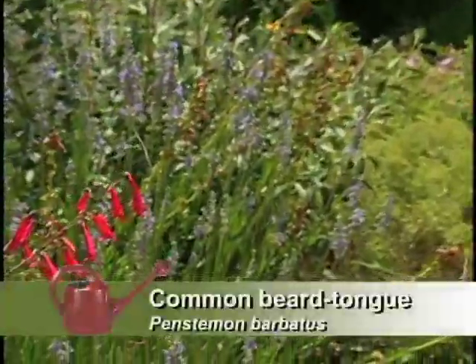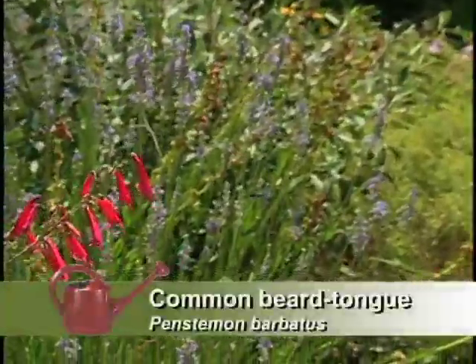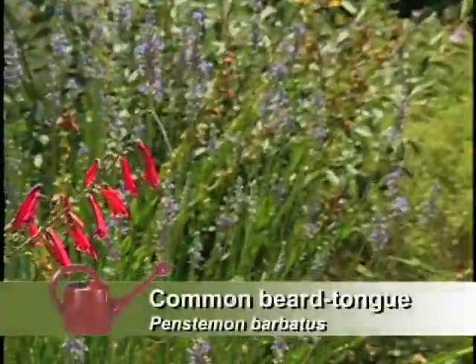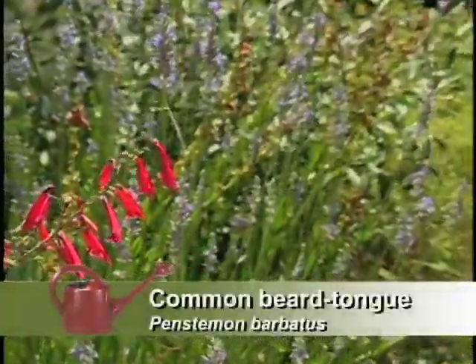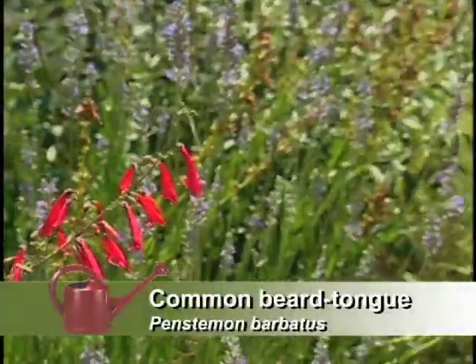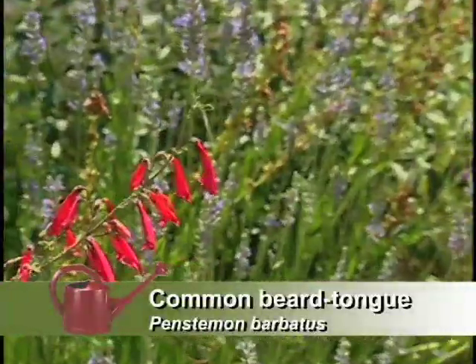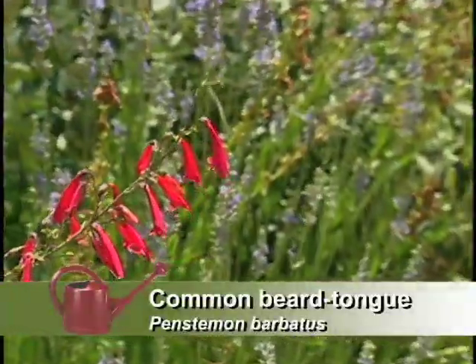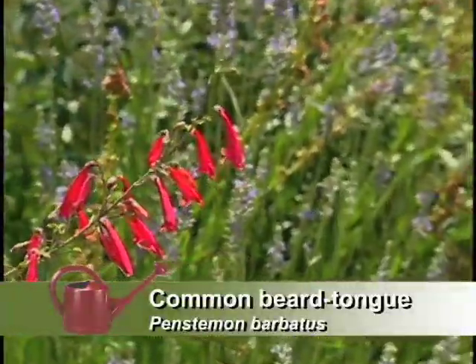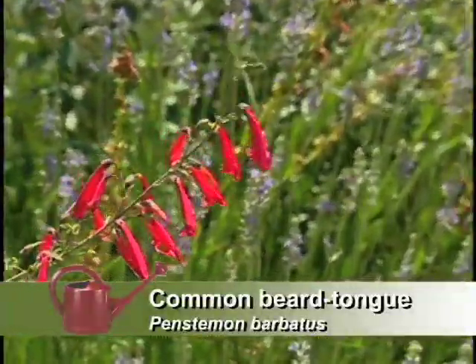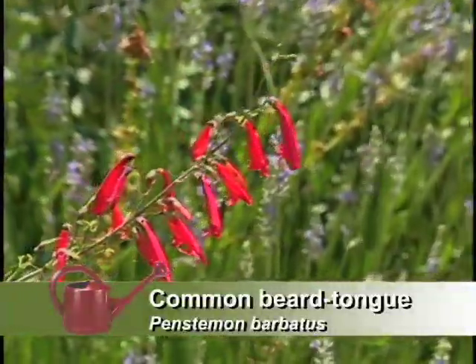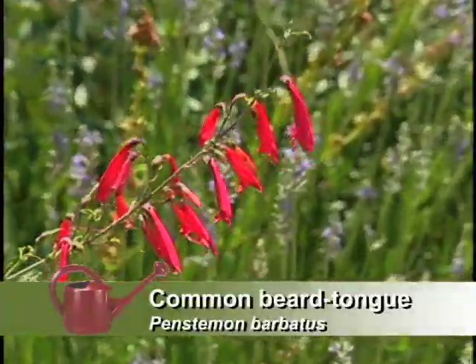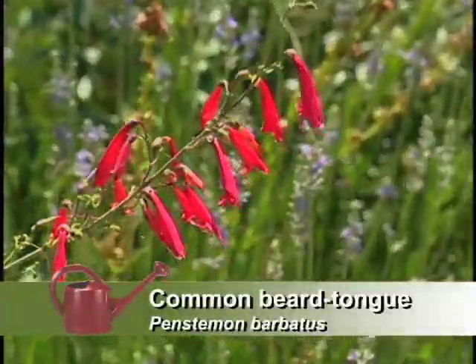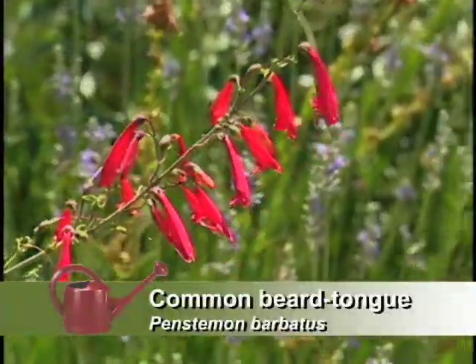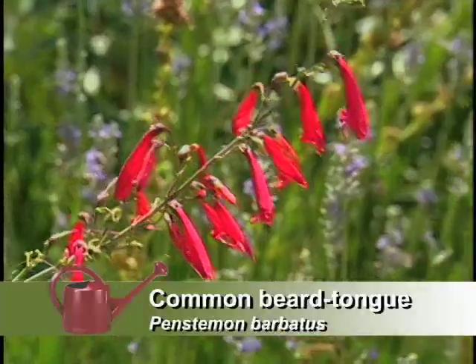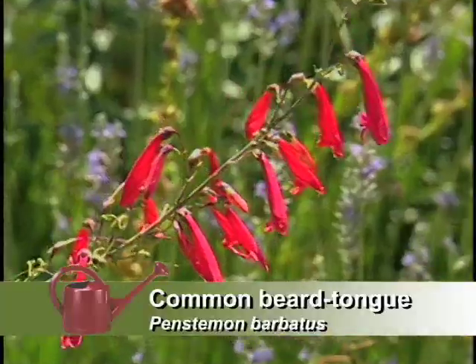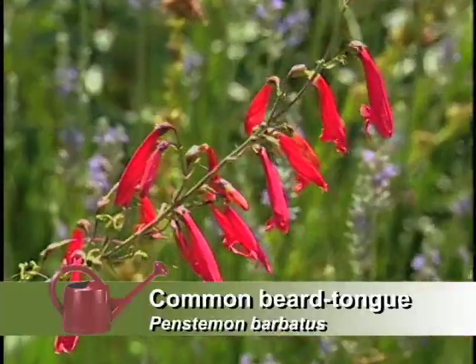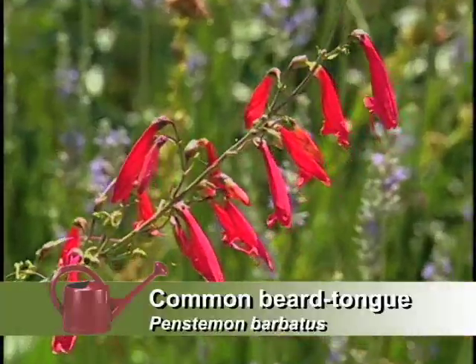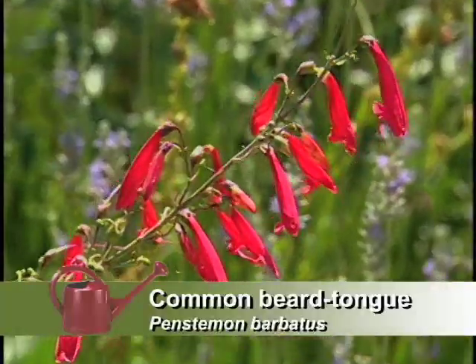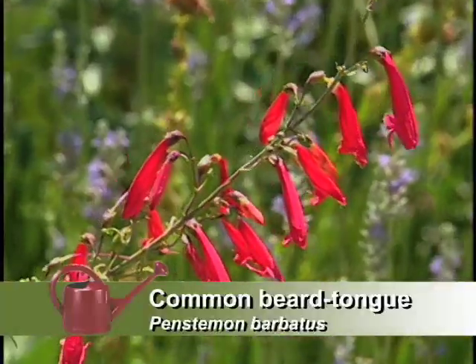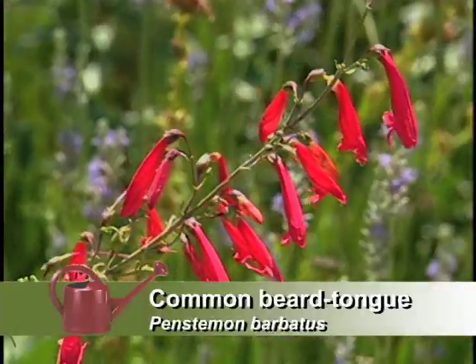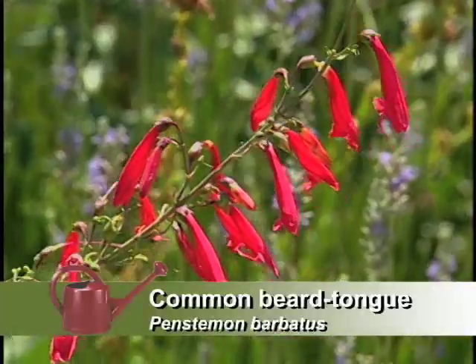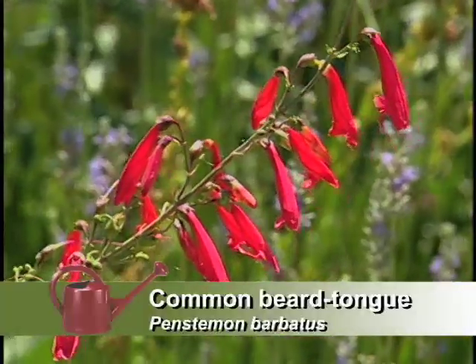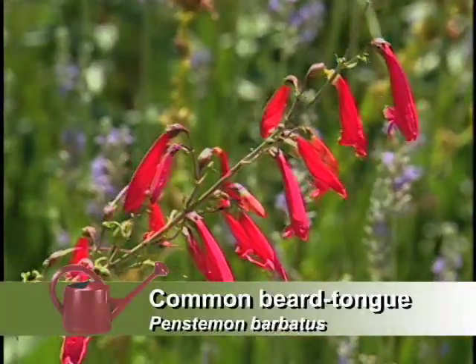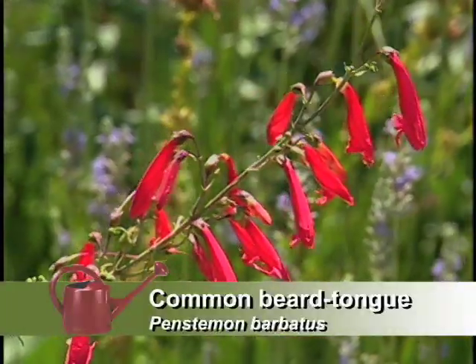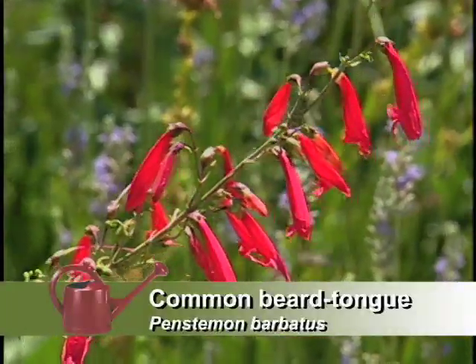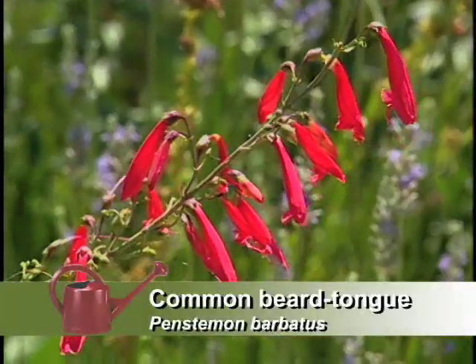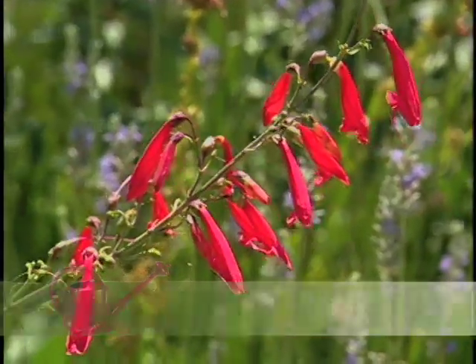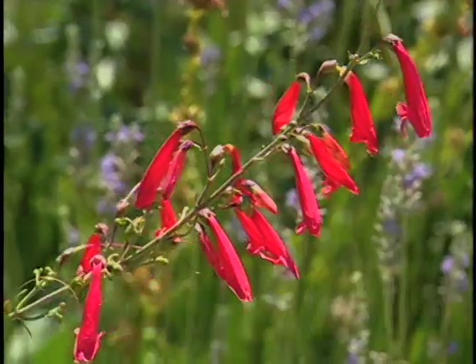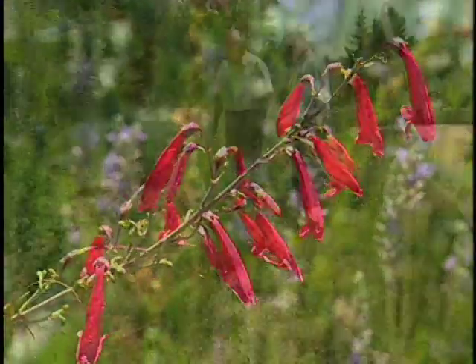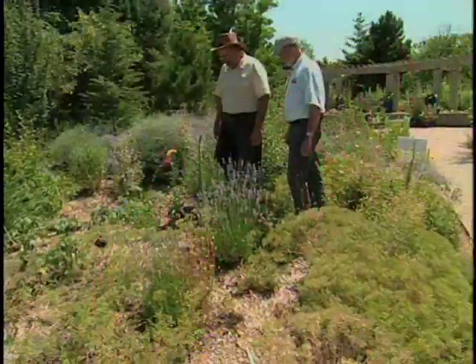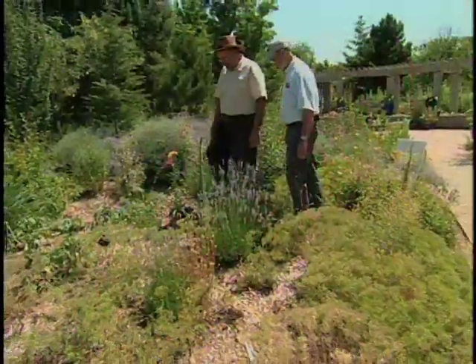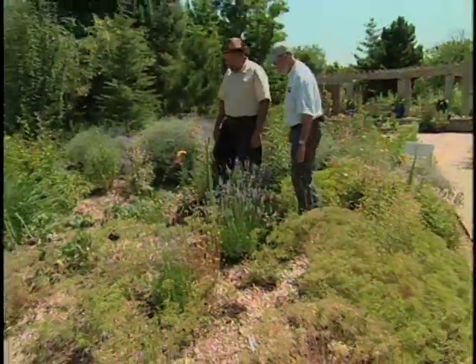The penstemons are mostly spring bloomers, but there are a few that bloom later in the year. This is one from New Mexico — it should make you feel right at home. I feel a lot better now.